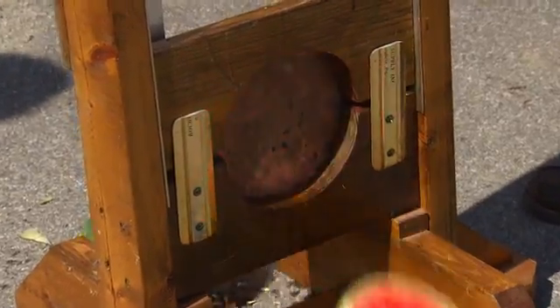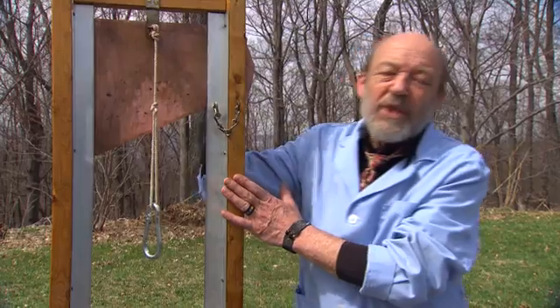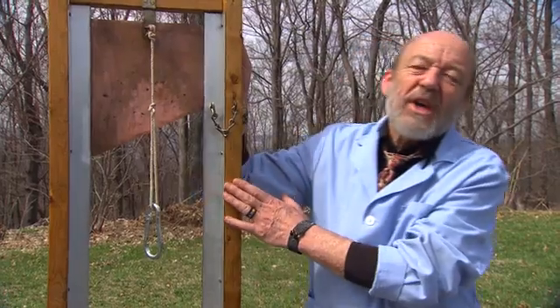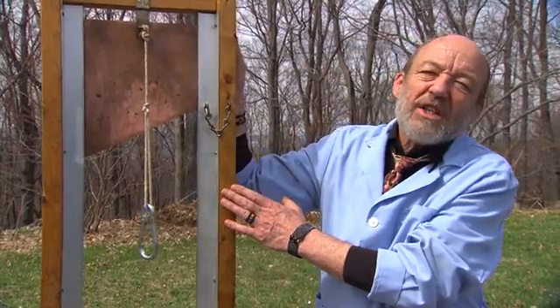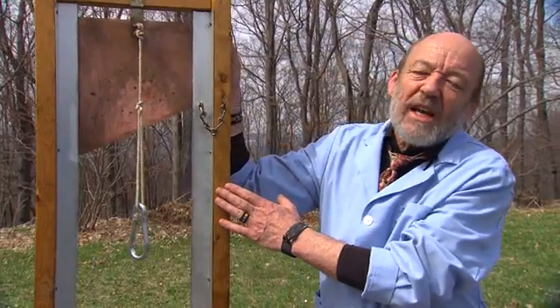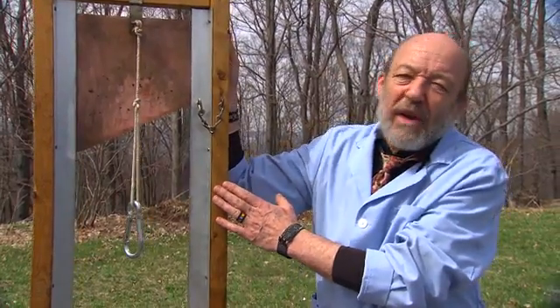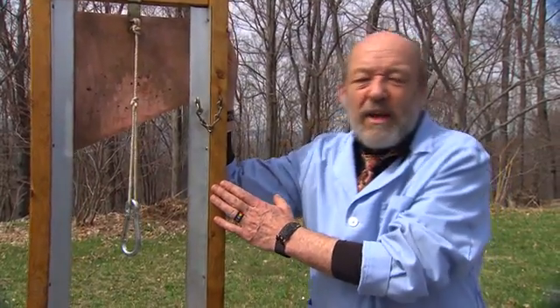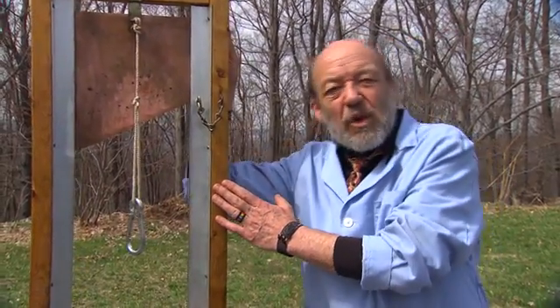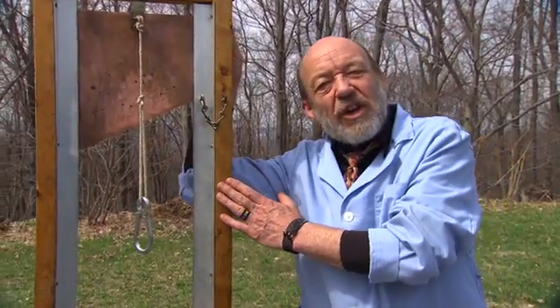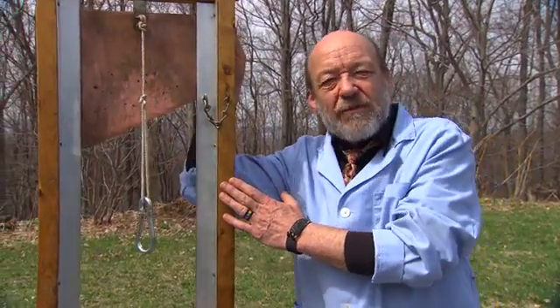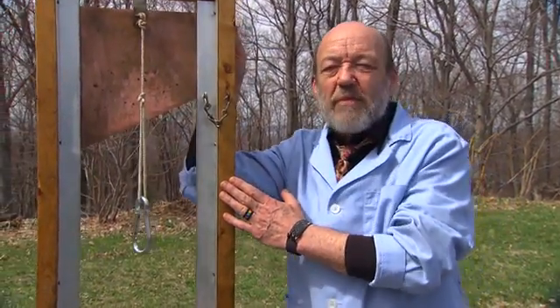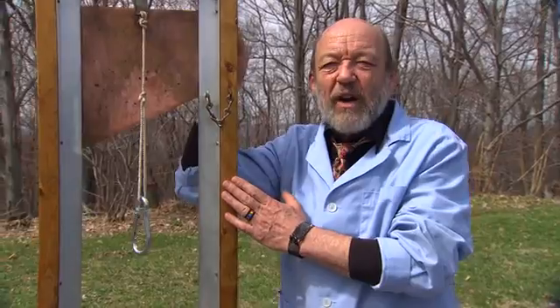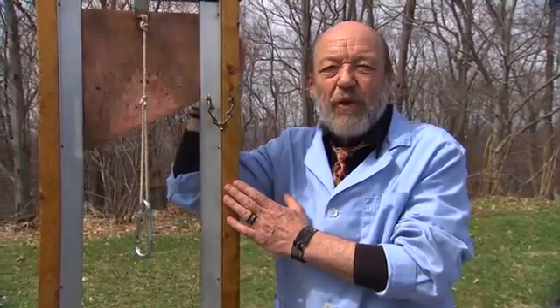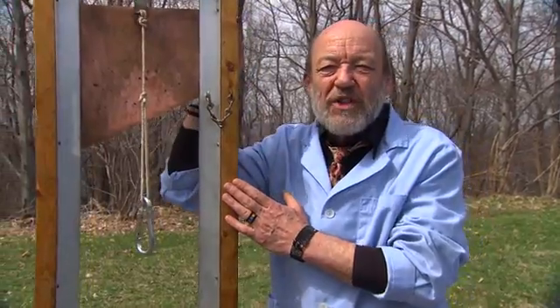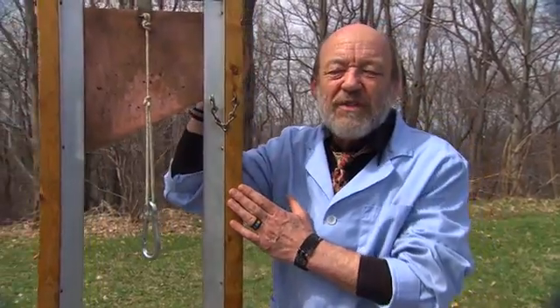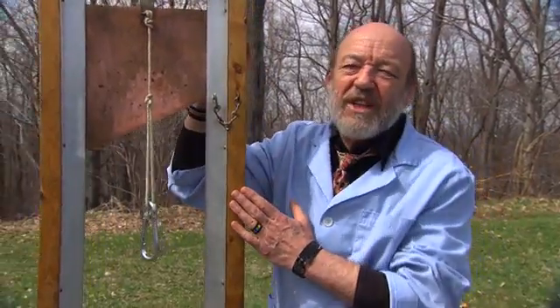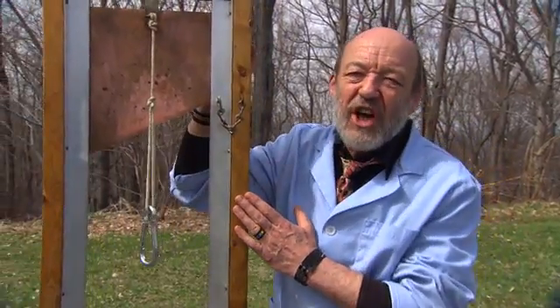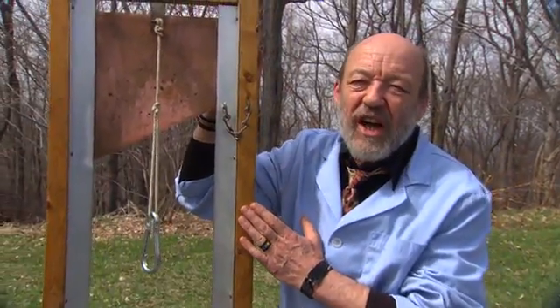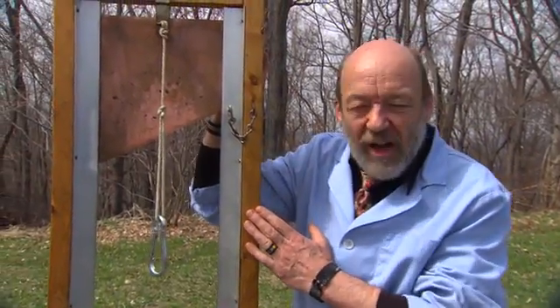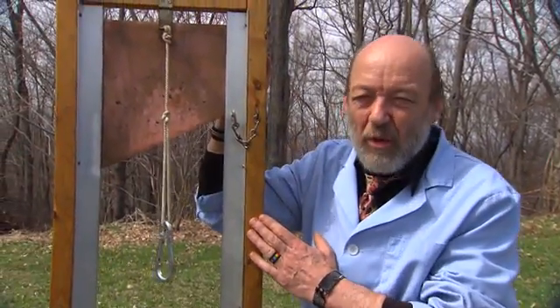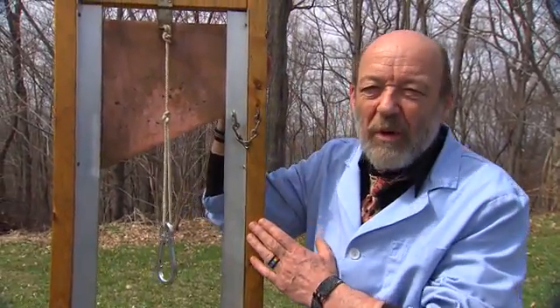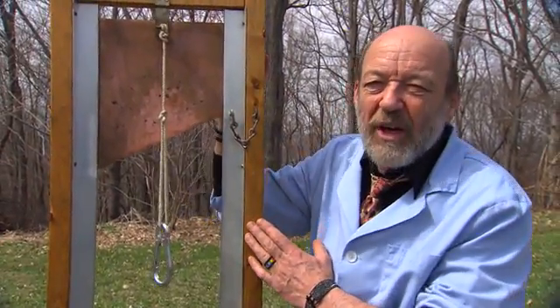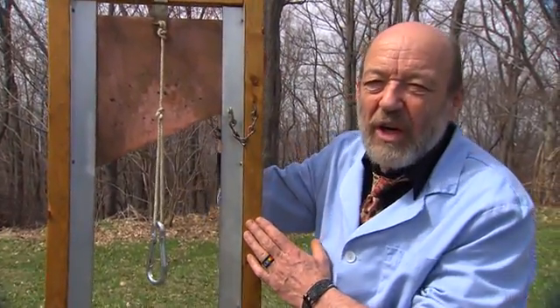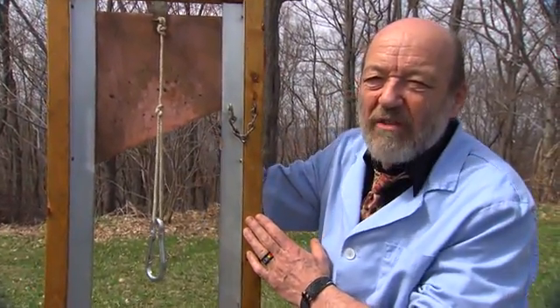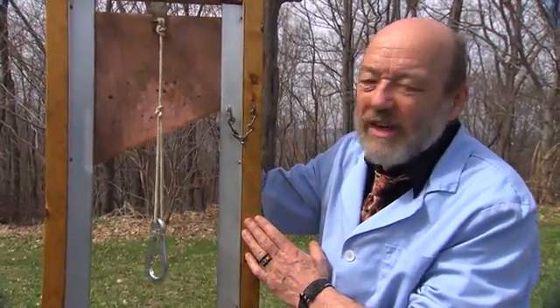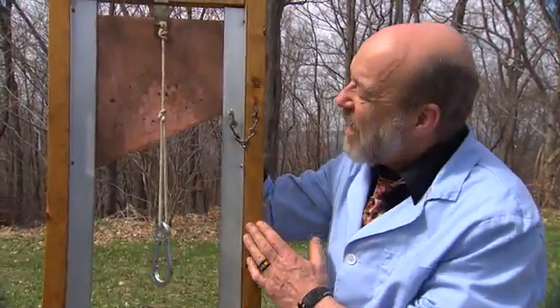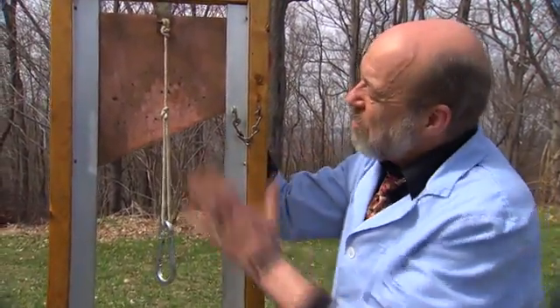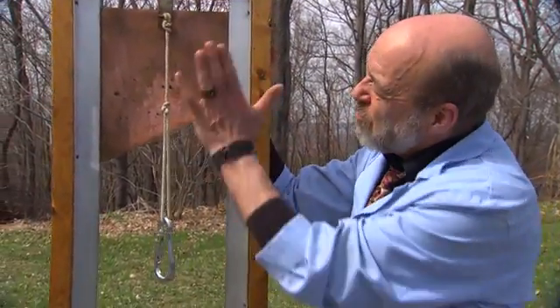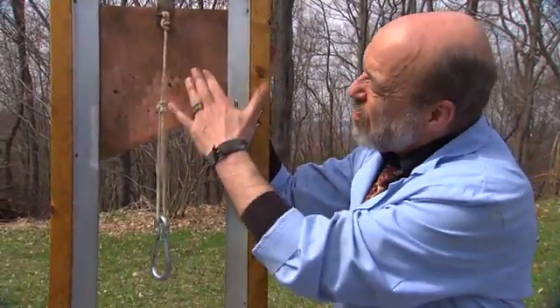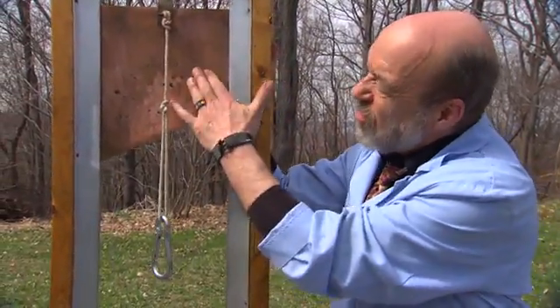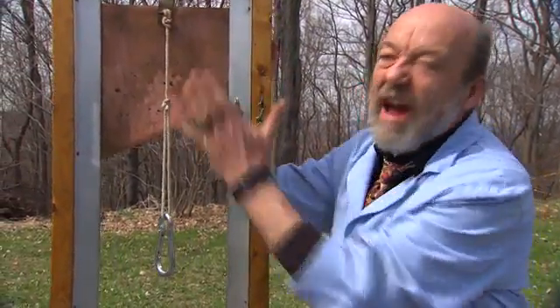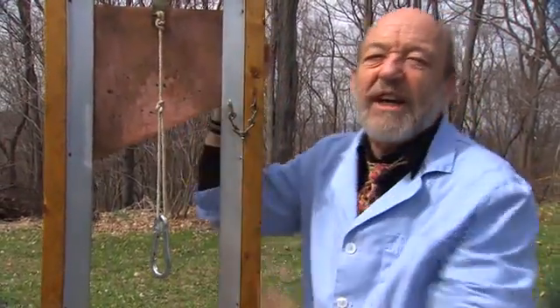This week on Daily Planet, we're looking at fundamental forces of nature. And the one we're going to look at right now: gravity.